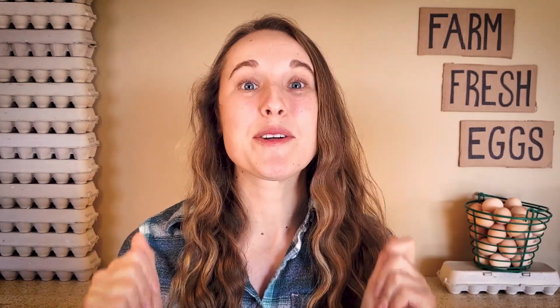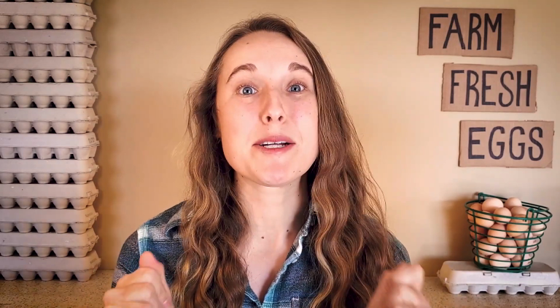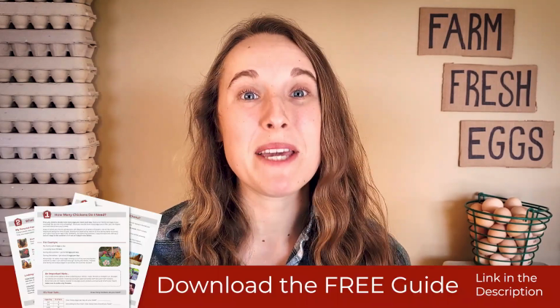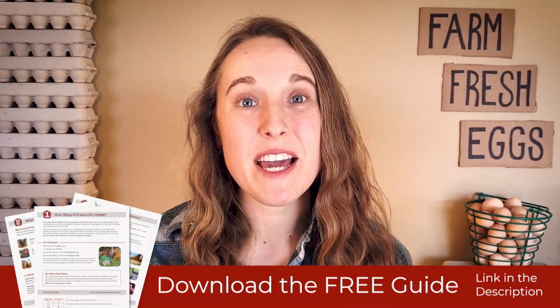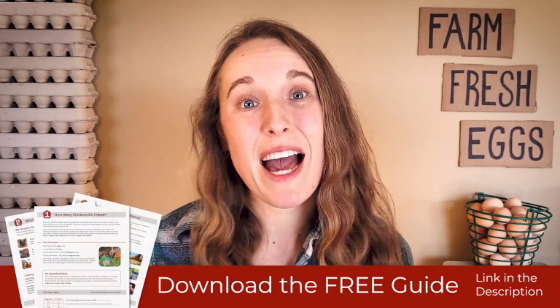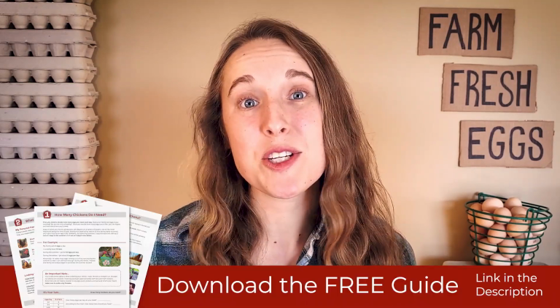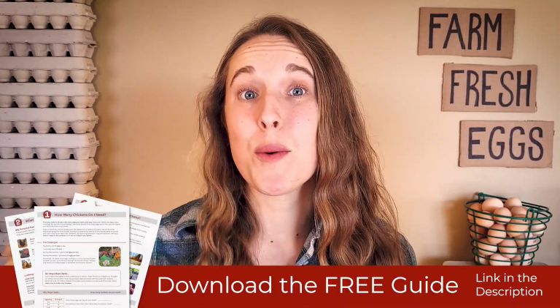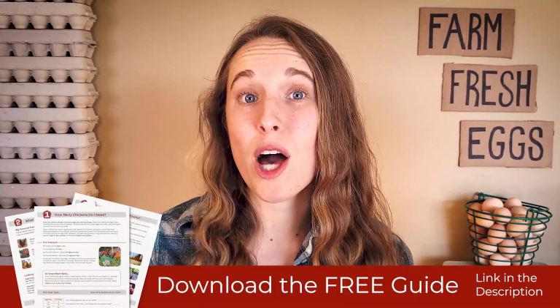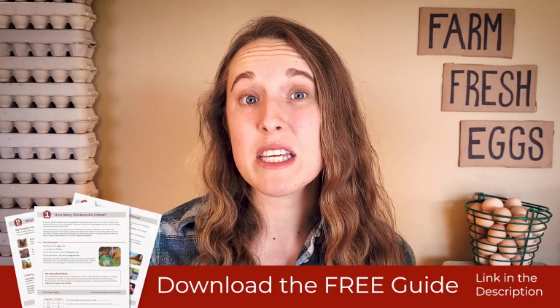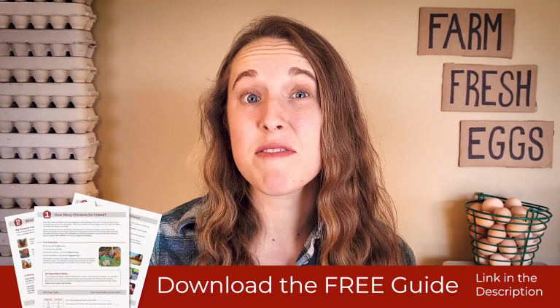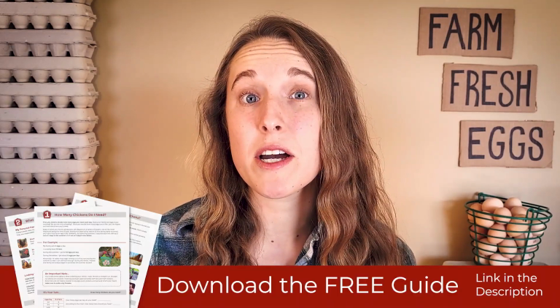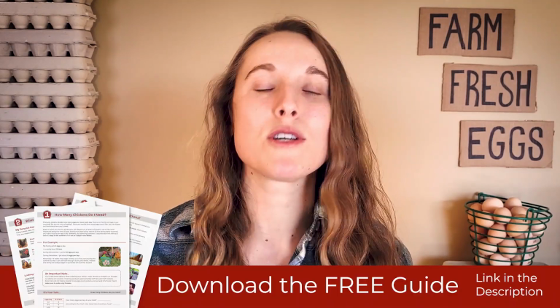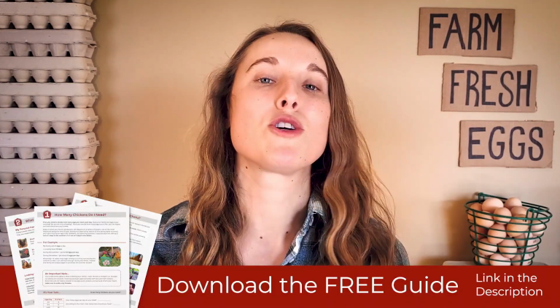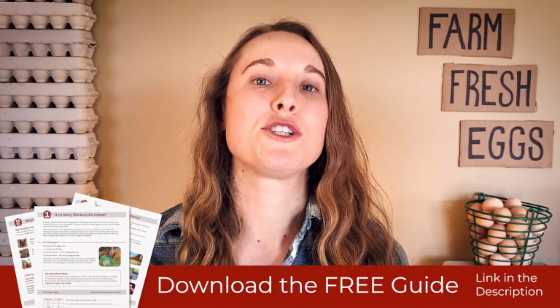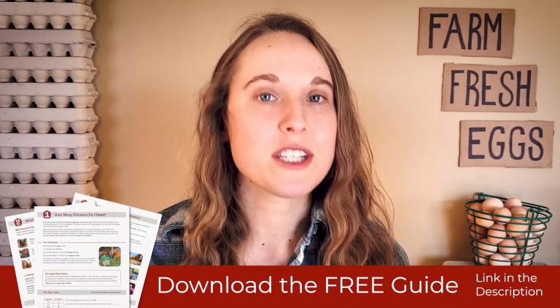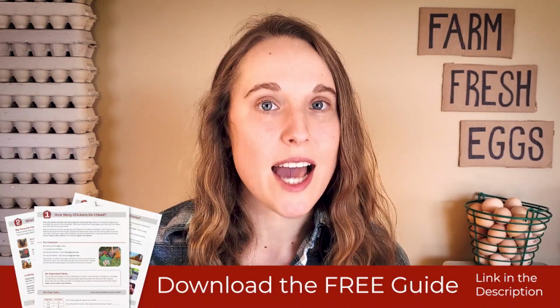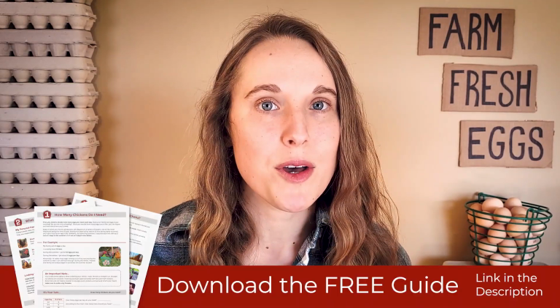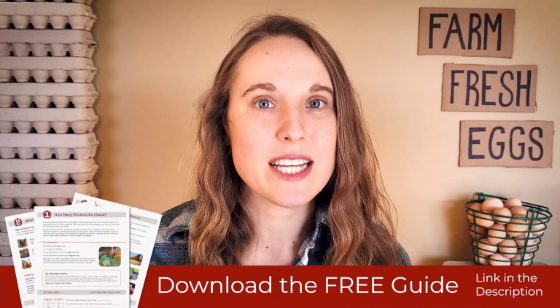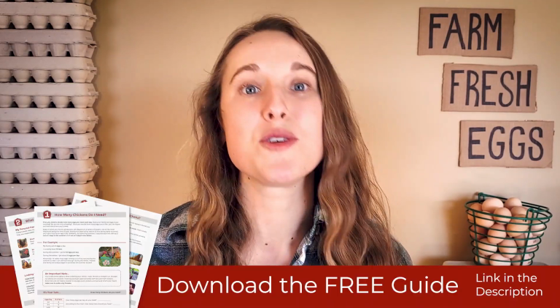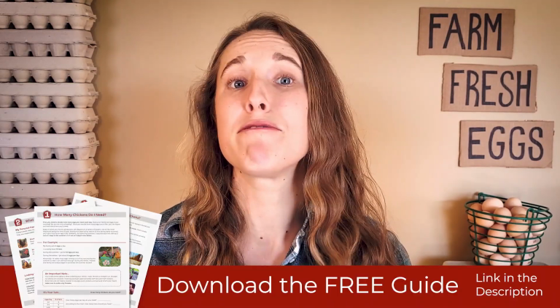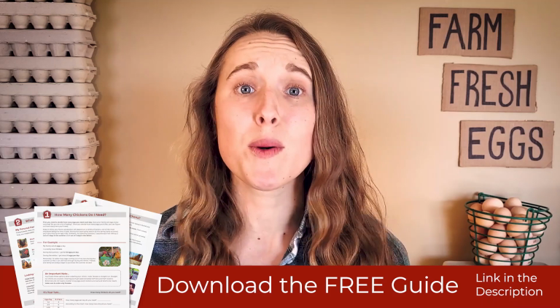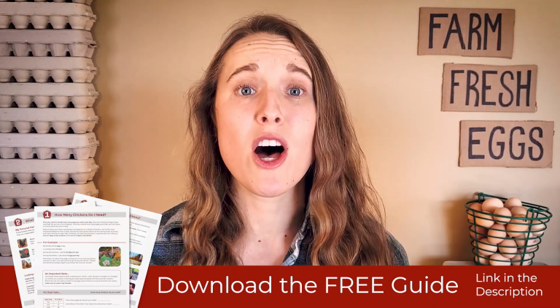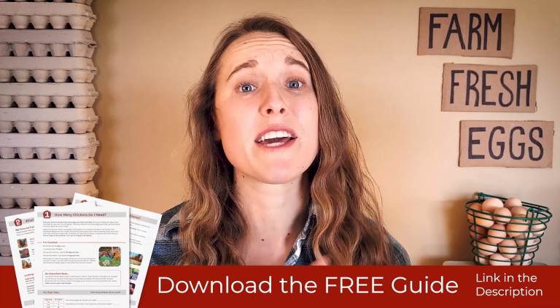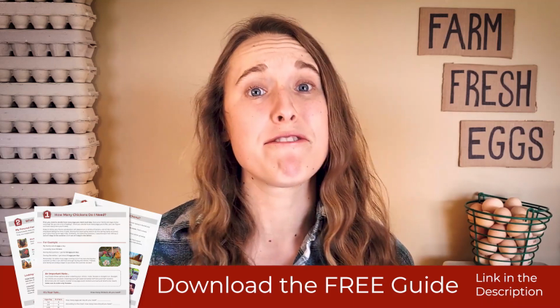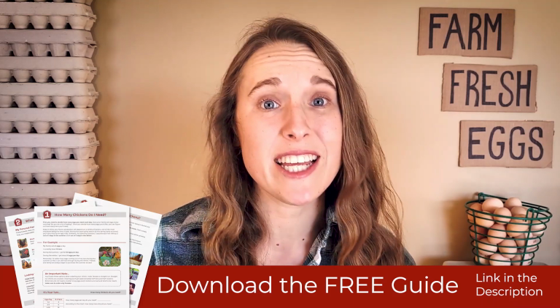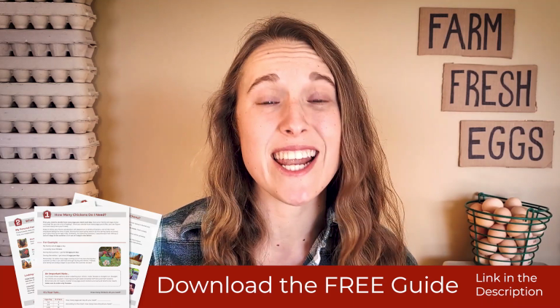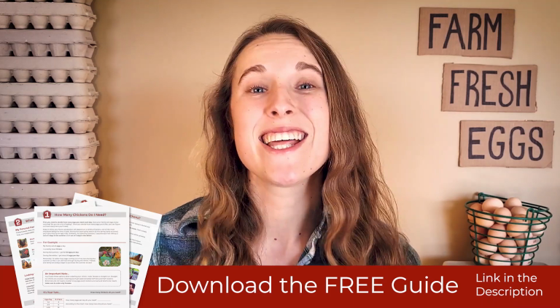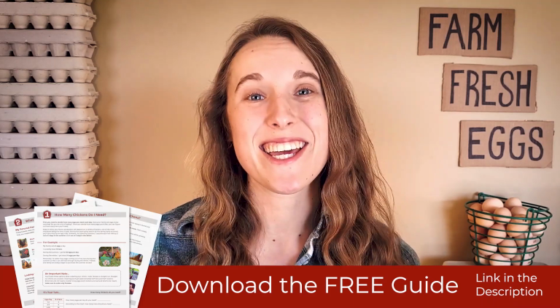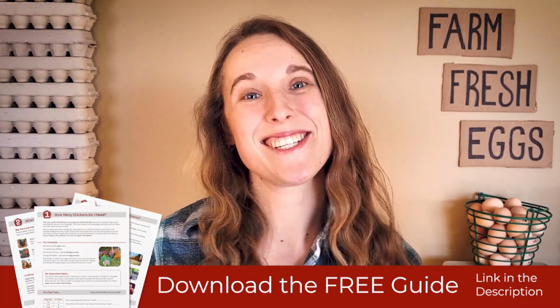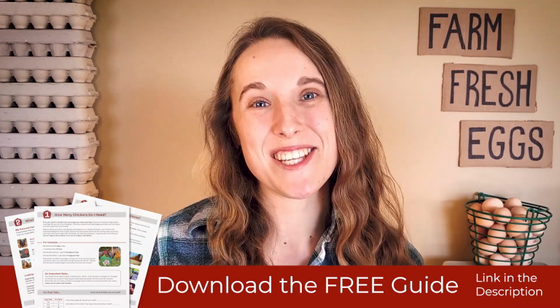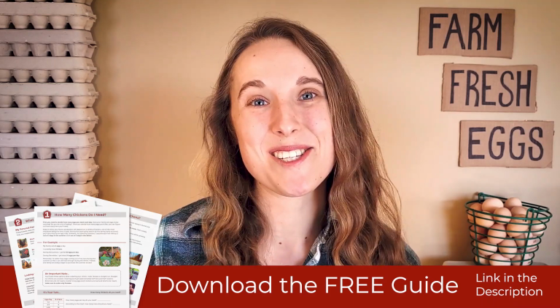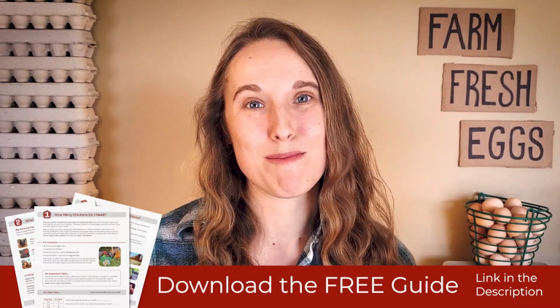I created a PDF guide to go along with these videos, so be sure to download it so you can follow along and fill it in. The link is in the description.